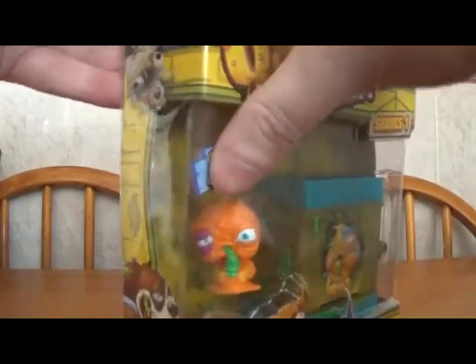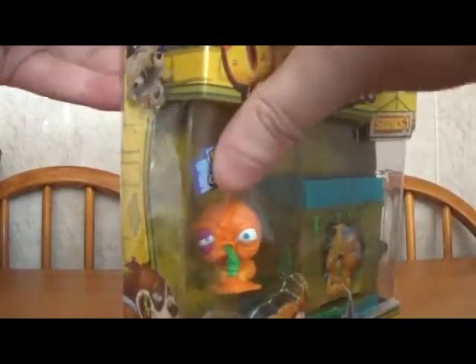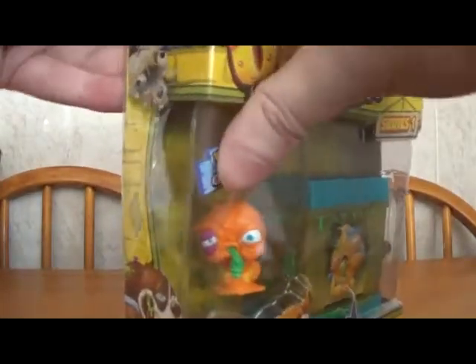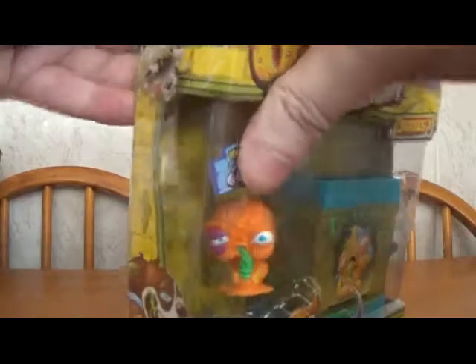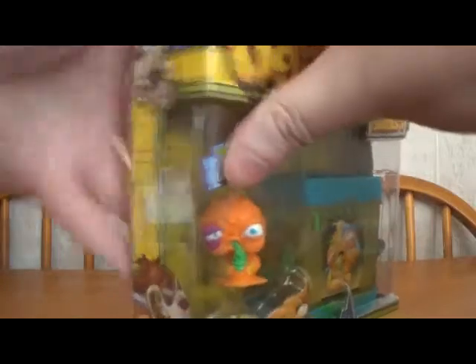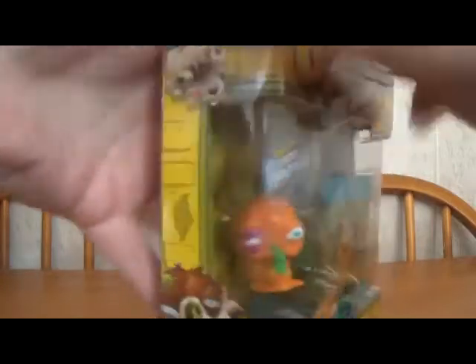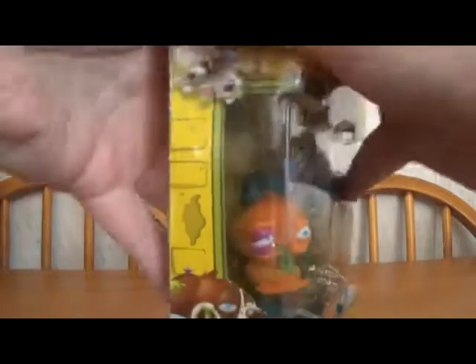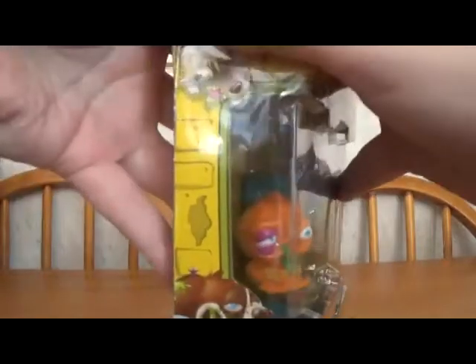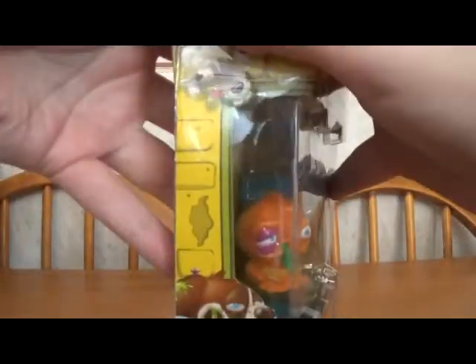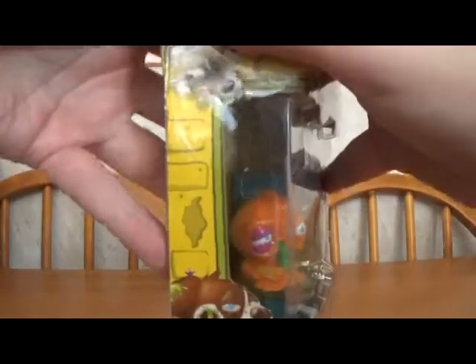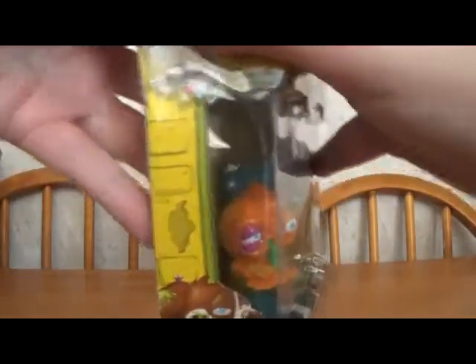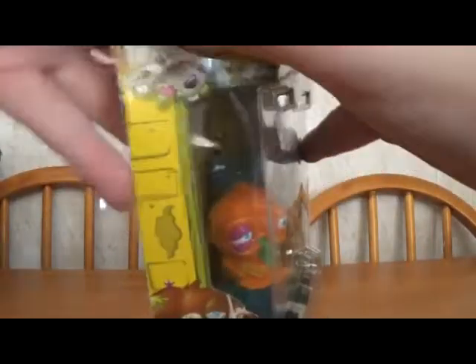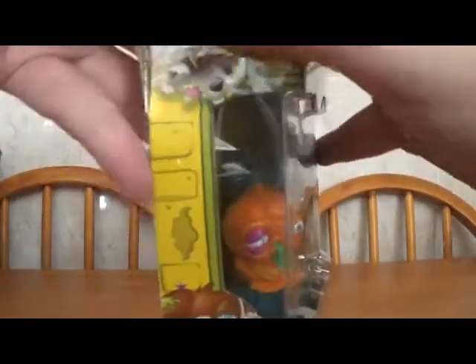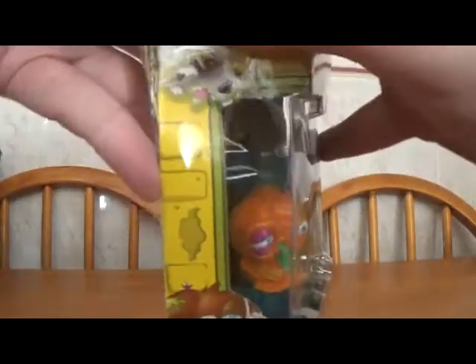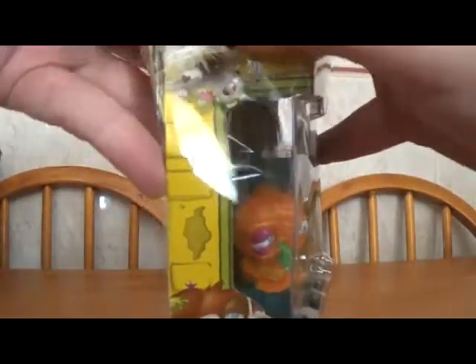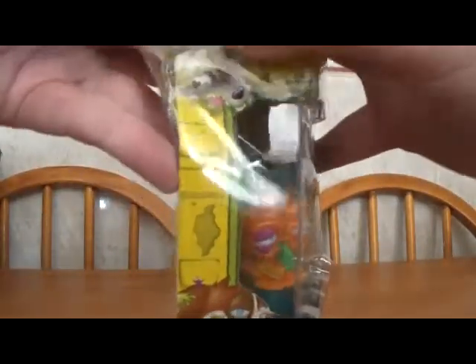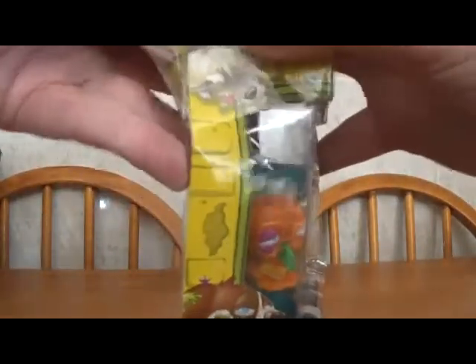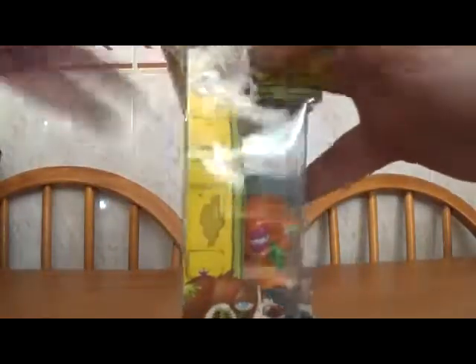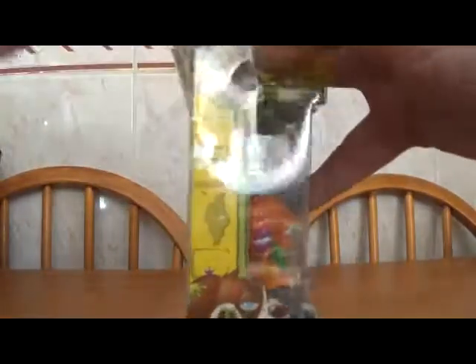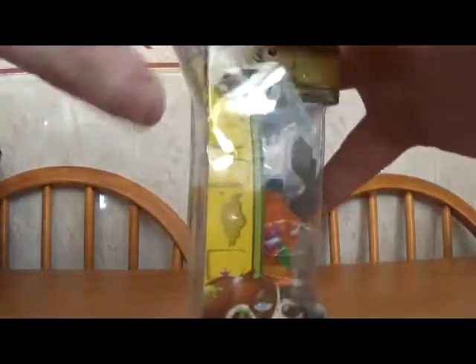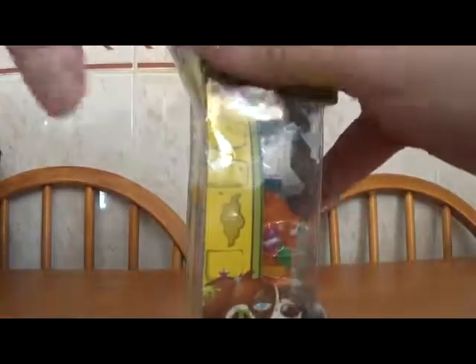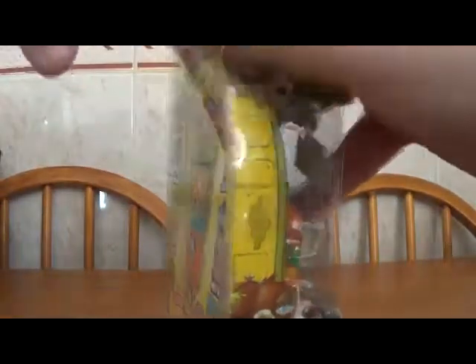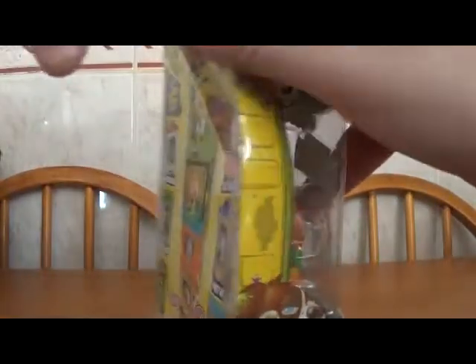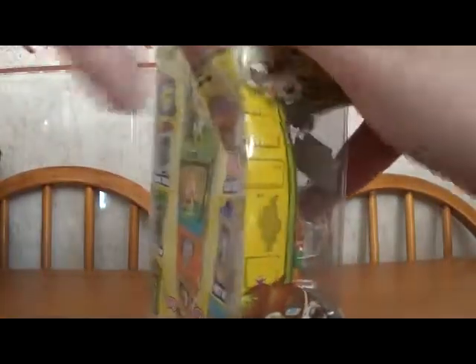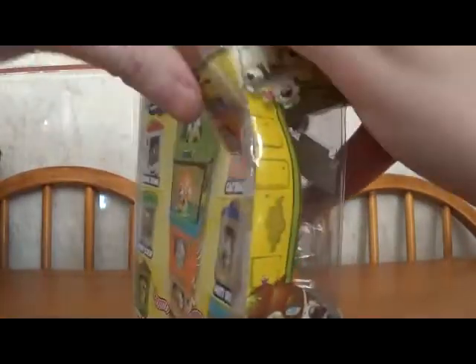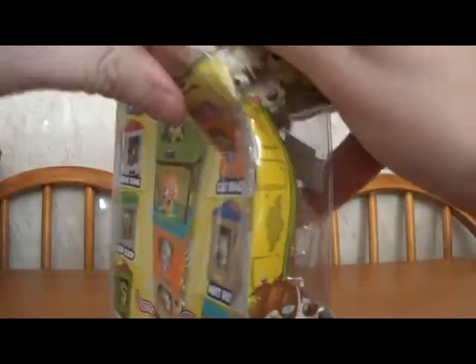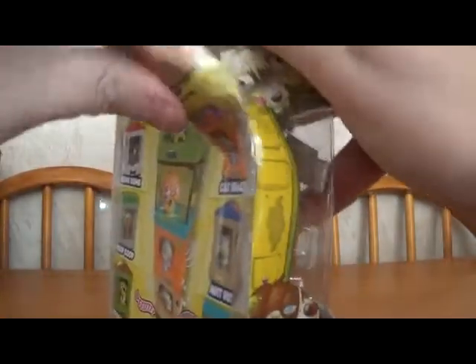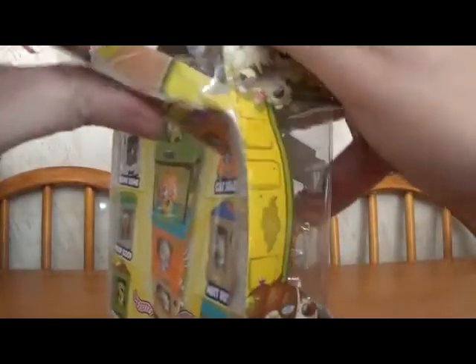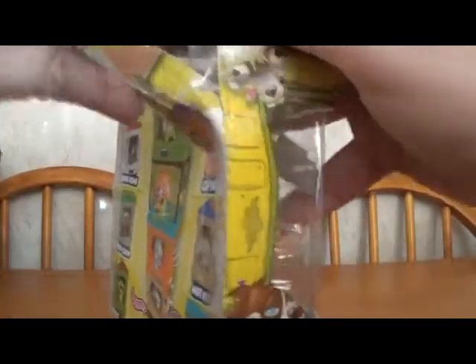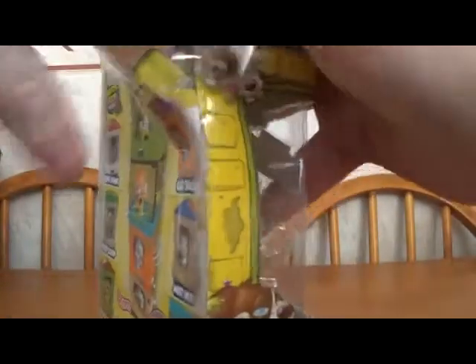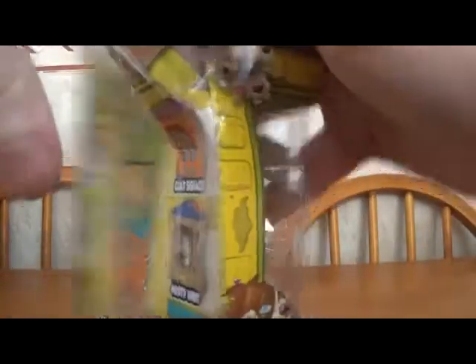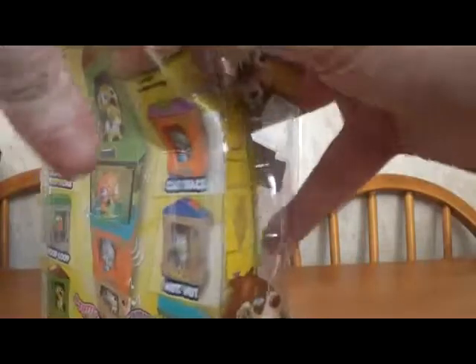This is by Moose. You probably know the Trash Pack — these are actually what replaced them, I think.